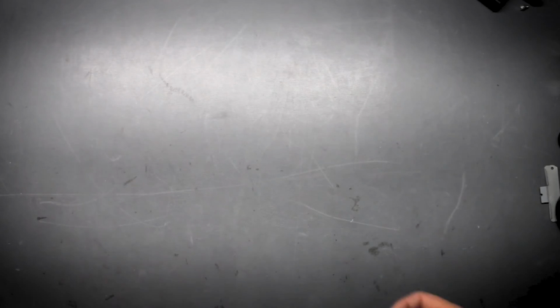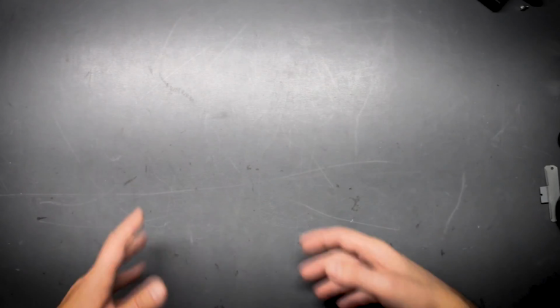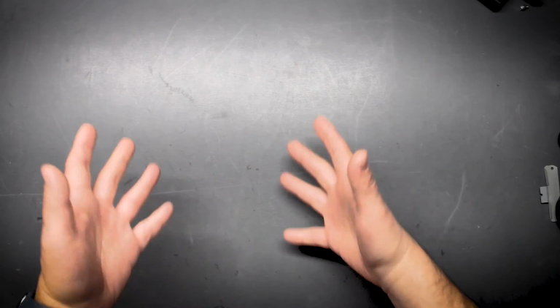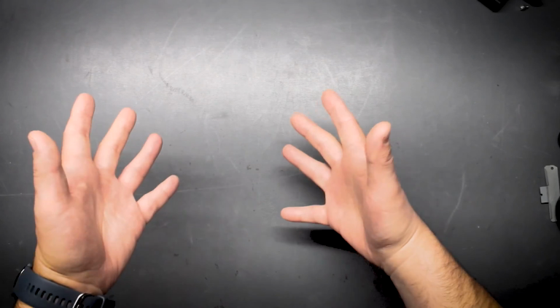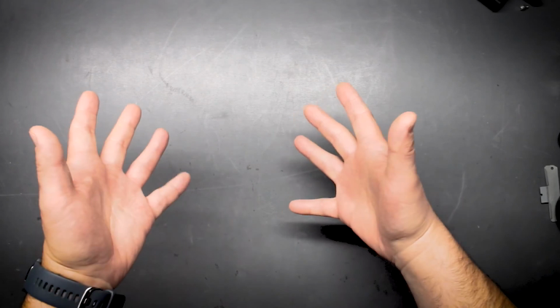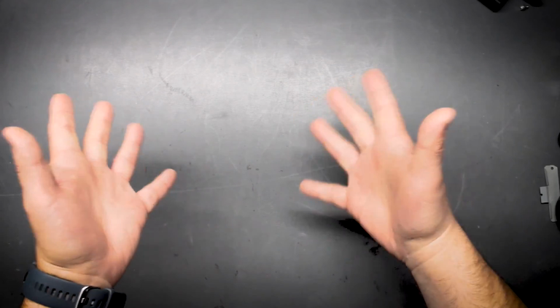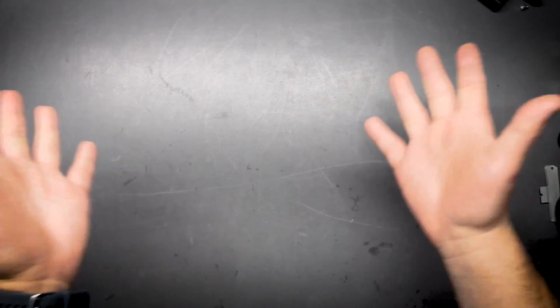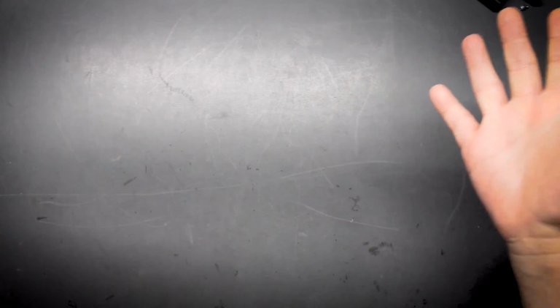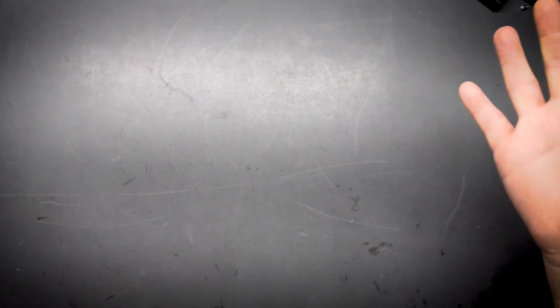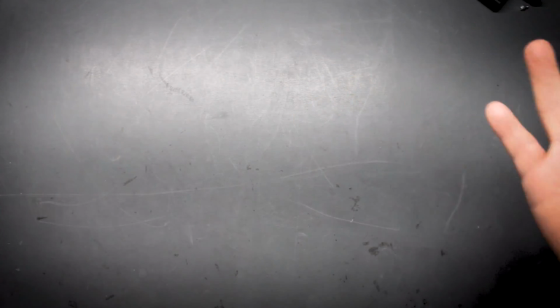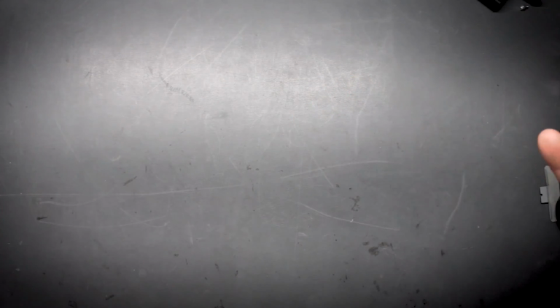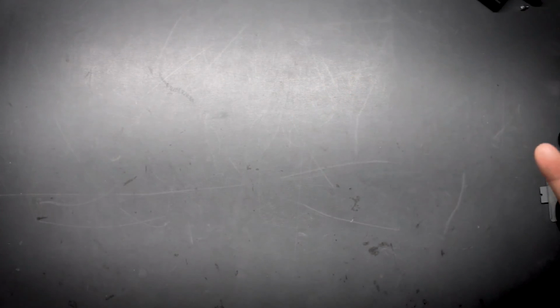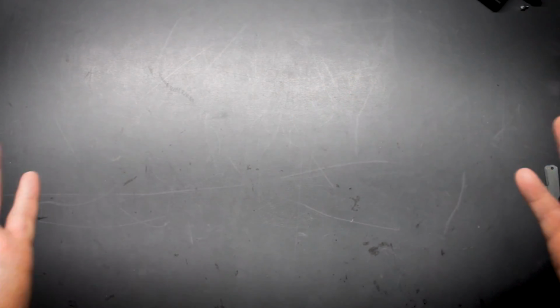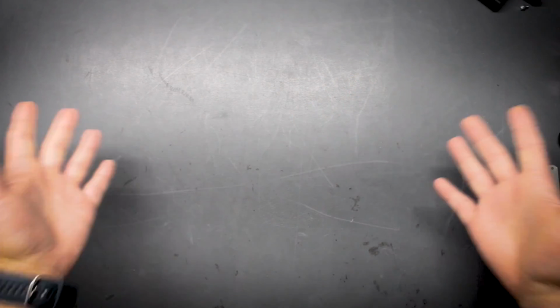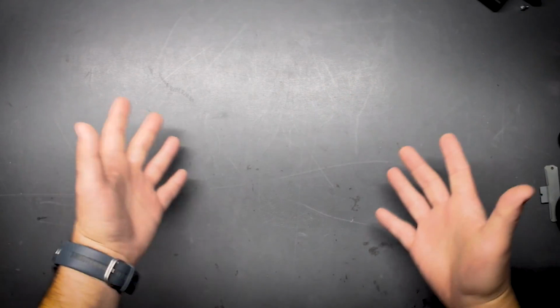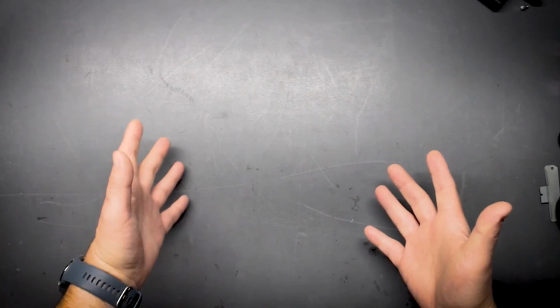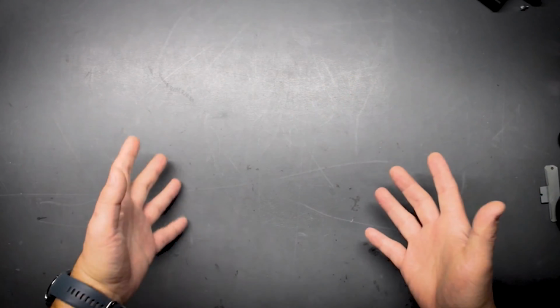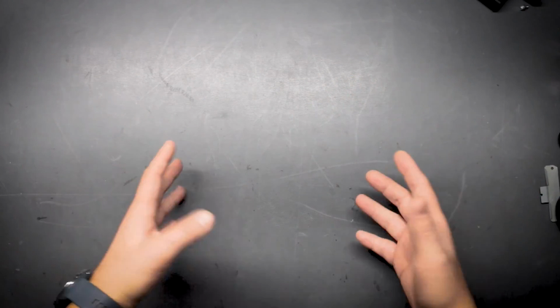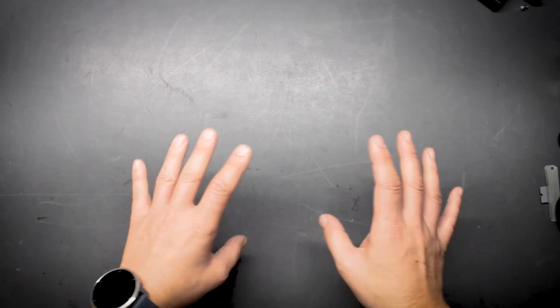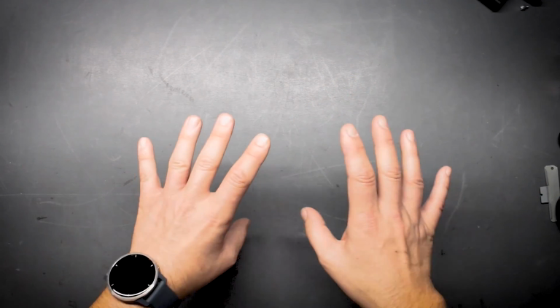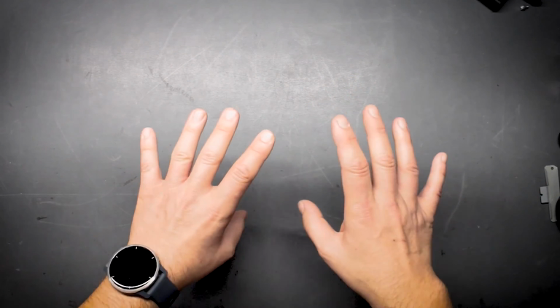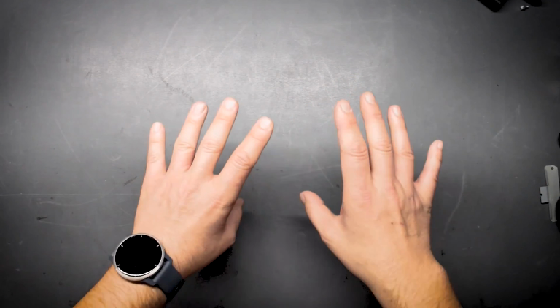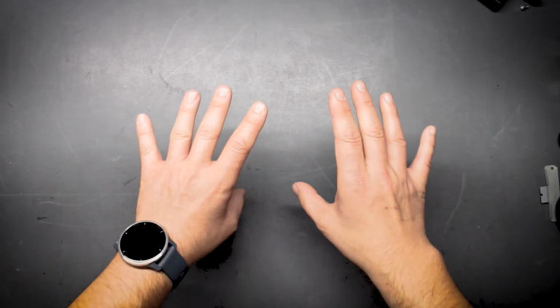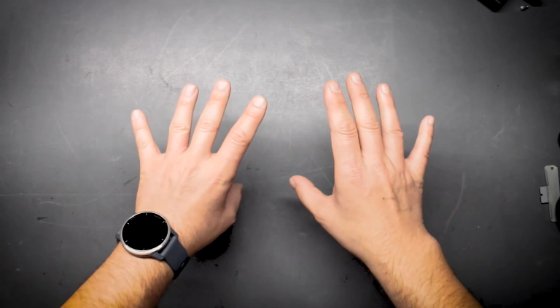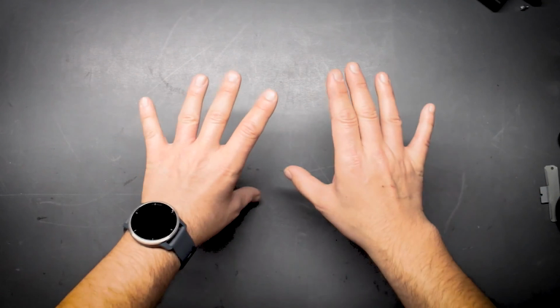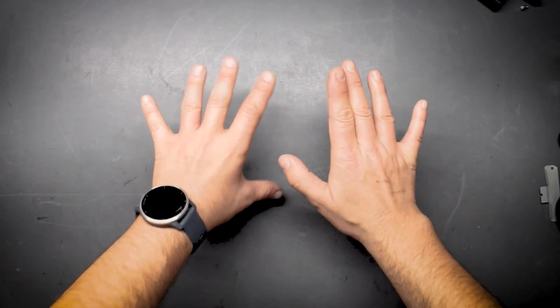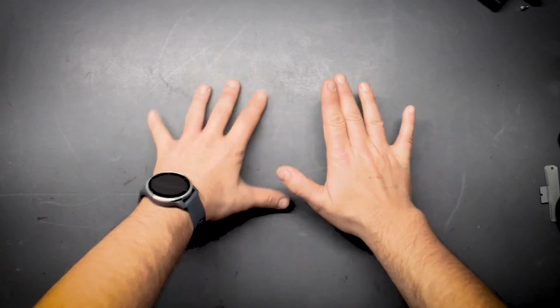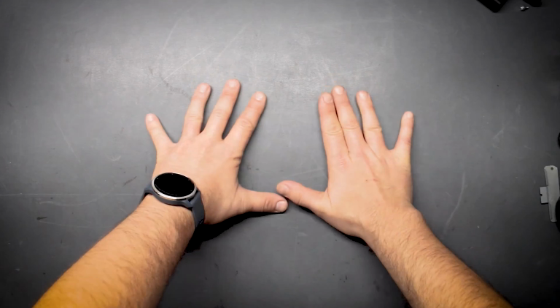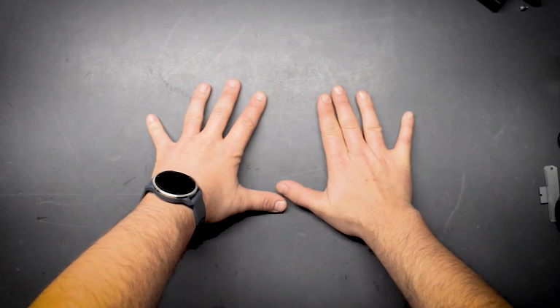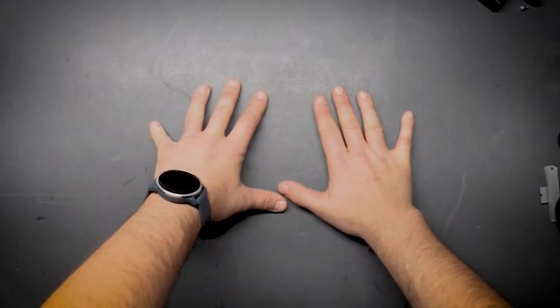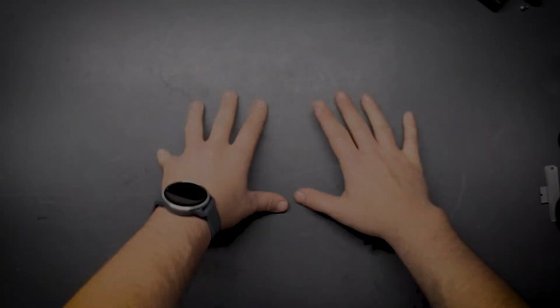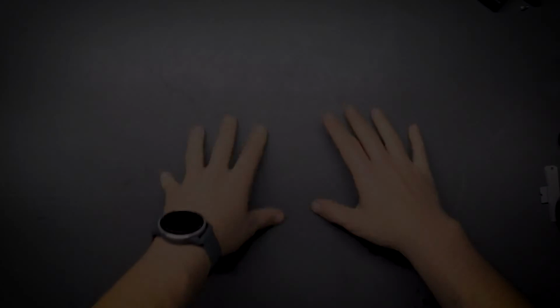Sometimes we get easy jobs, sometimes we get difficult jobs. Today is one of those easy jobs.